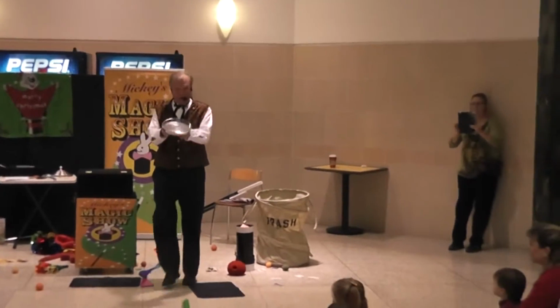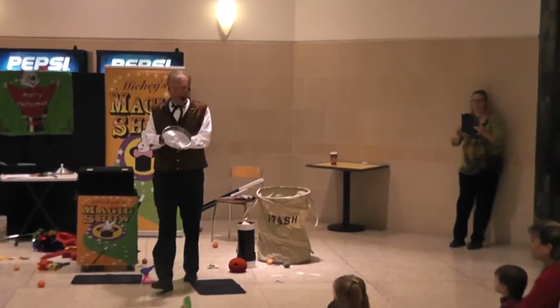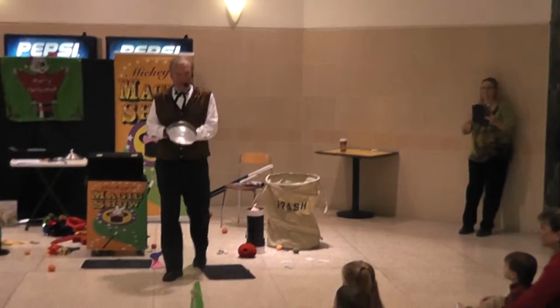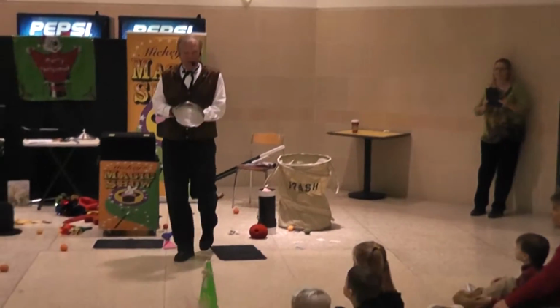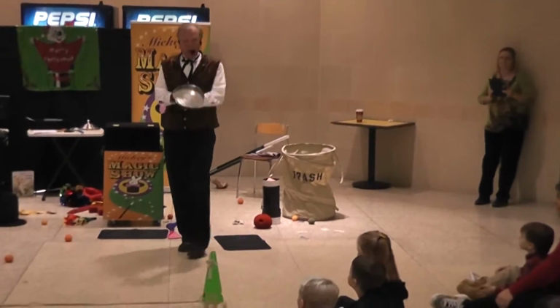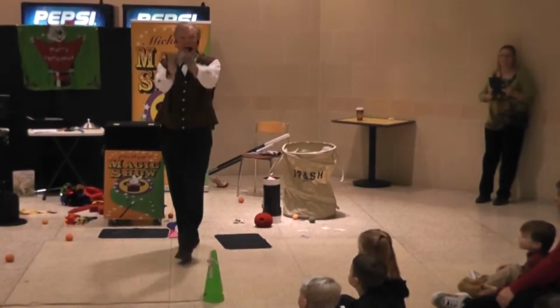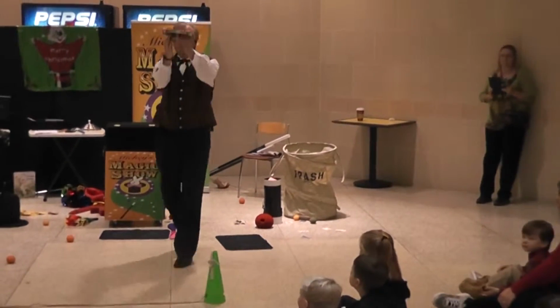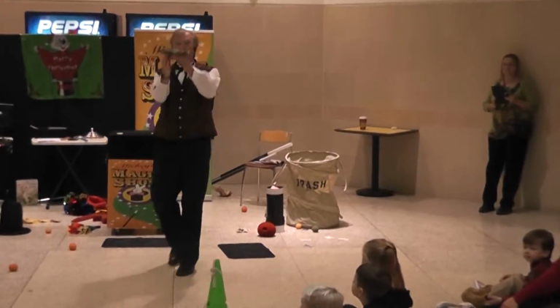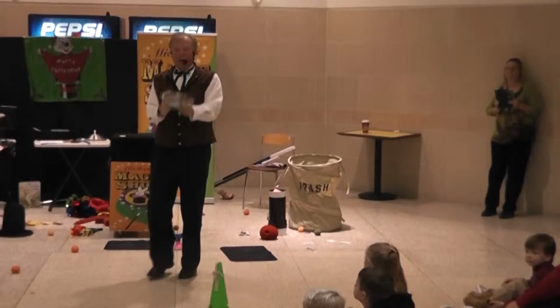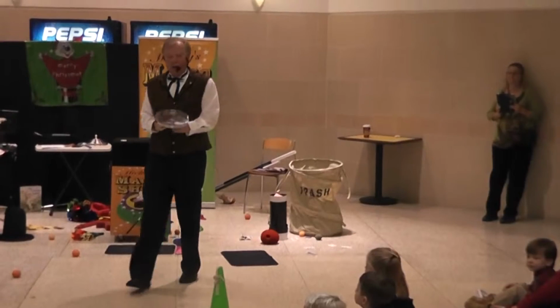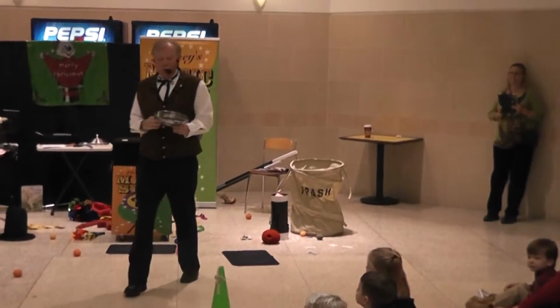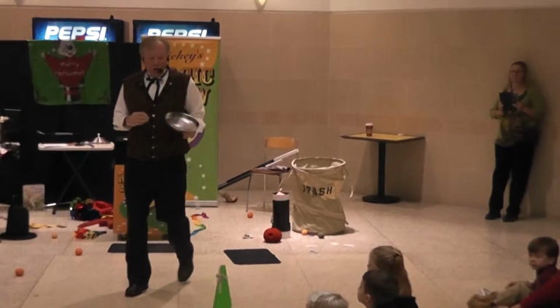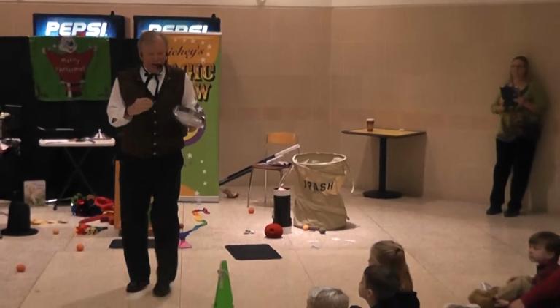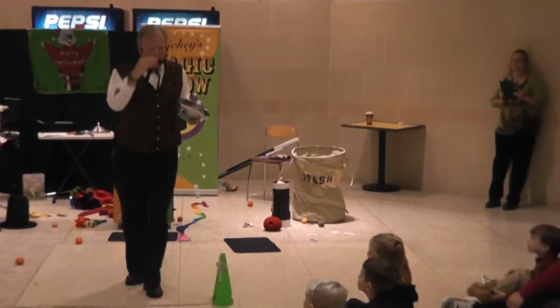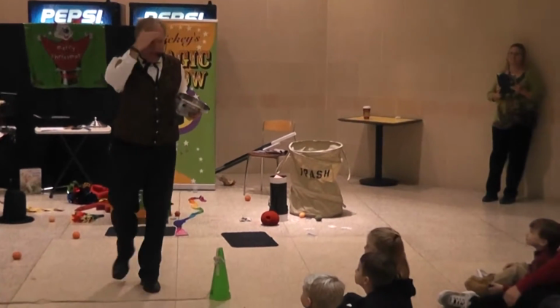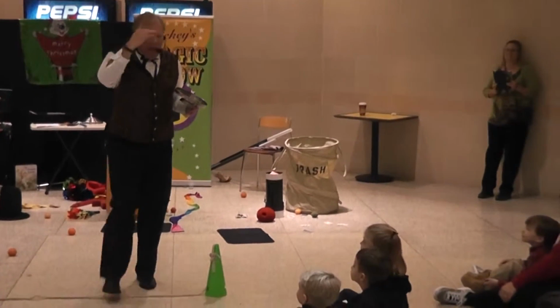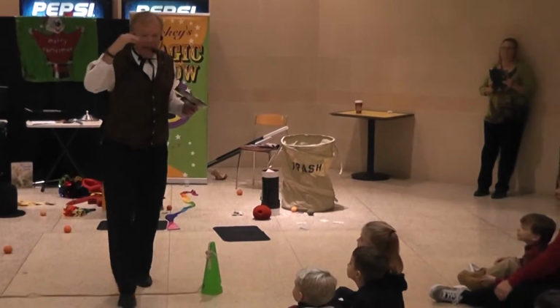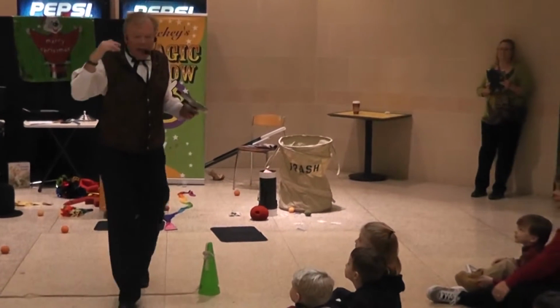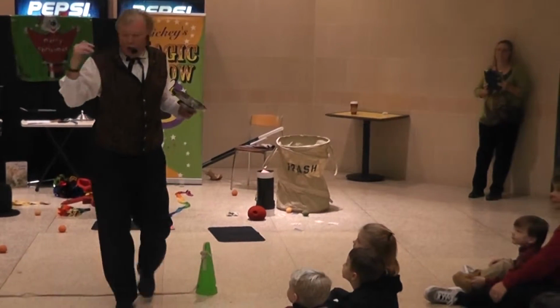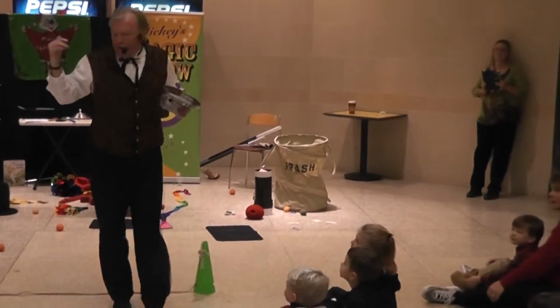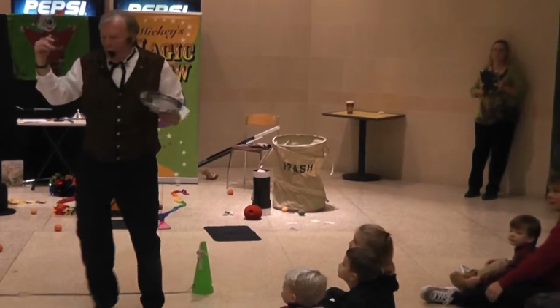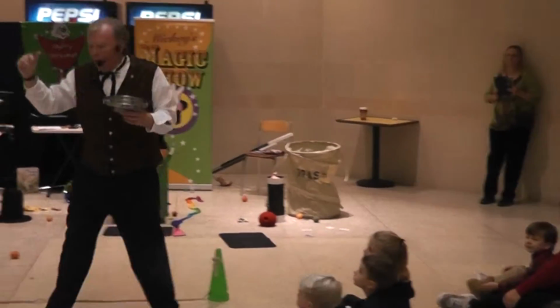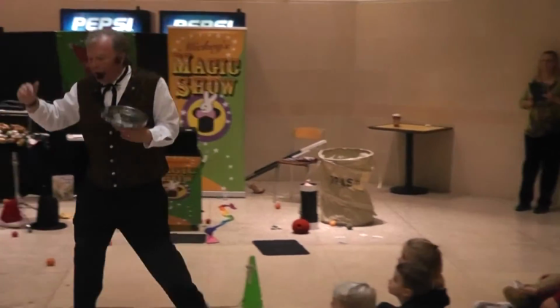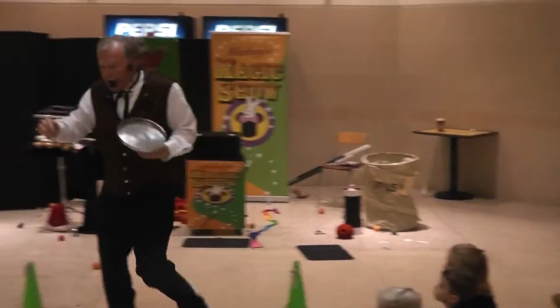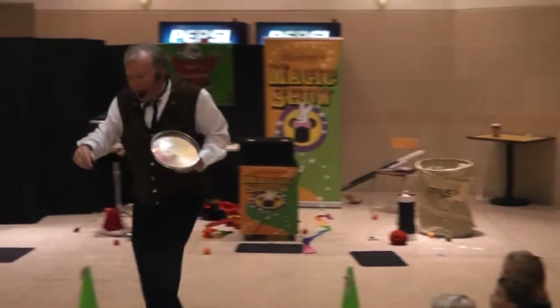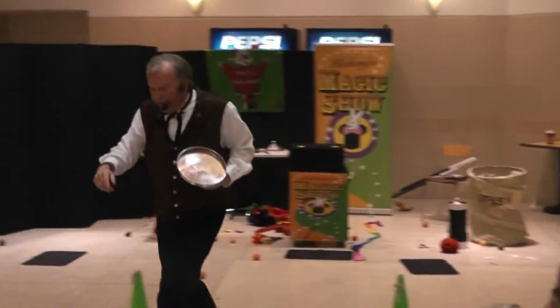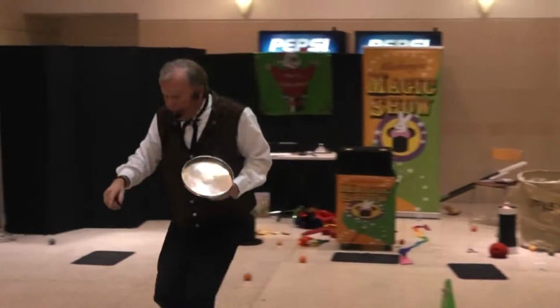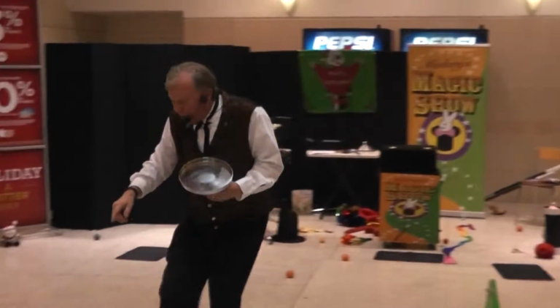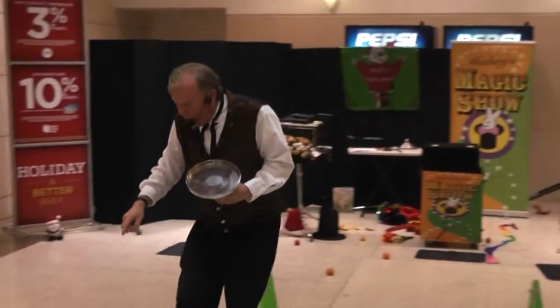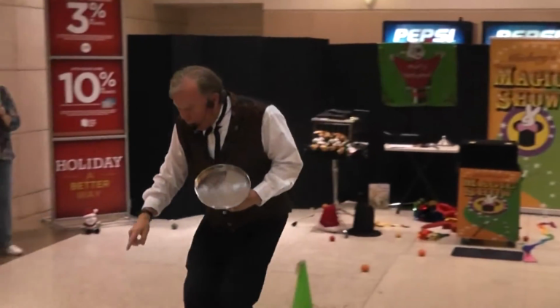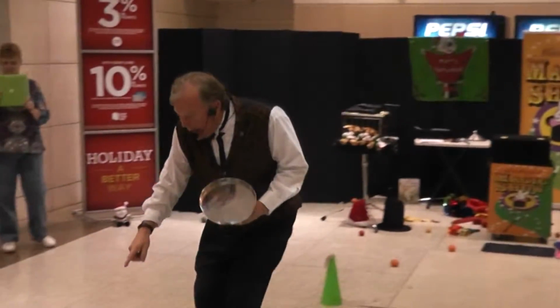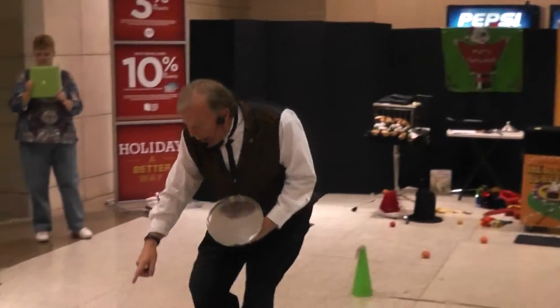Throw it! Throw it! Oh good, I caught it. Look at it. Oh my goodness.